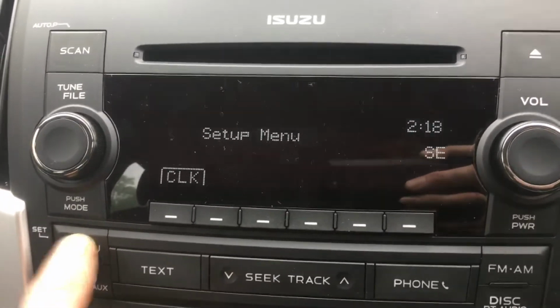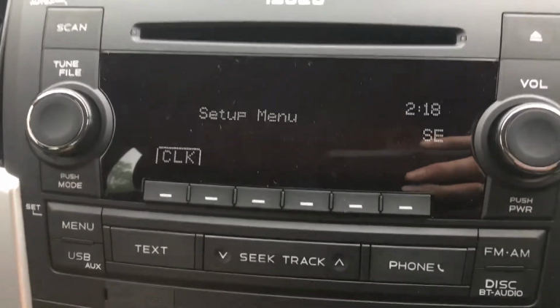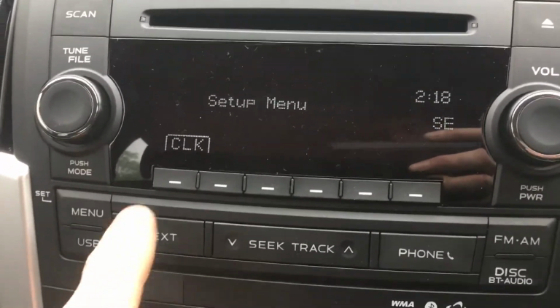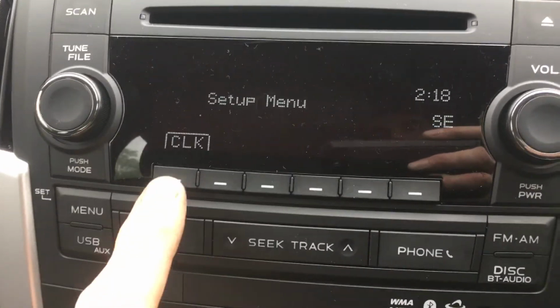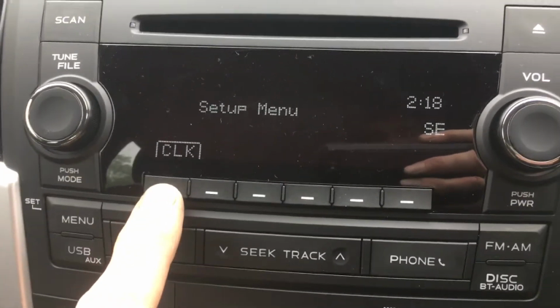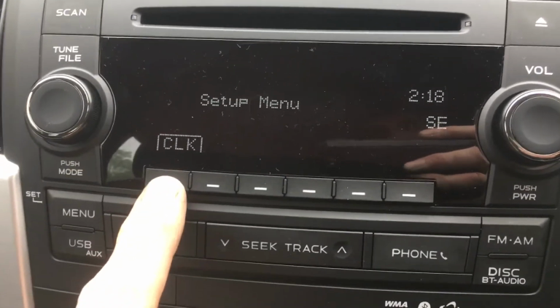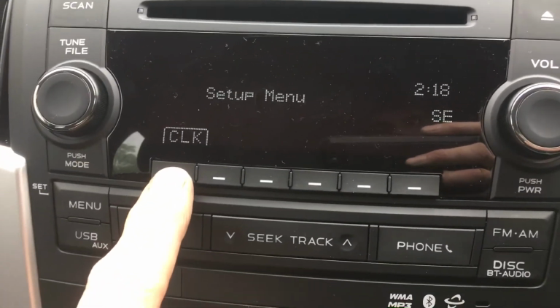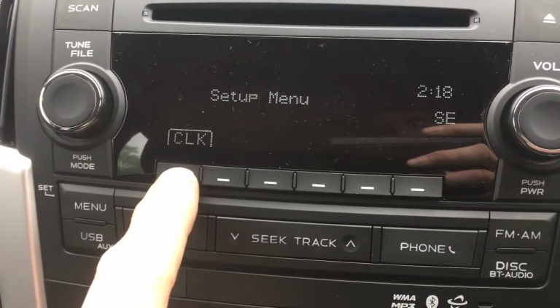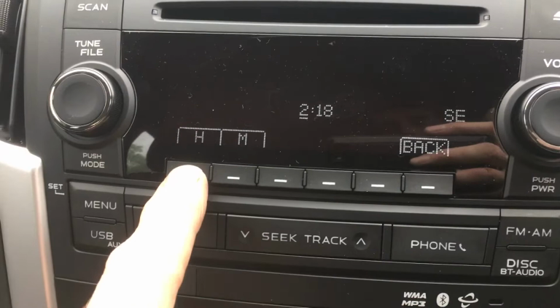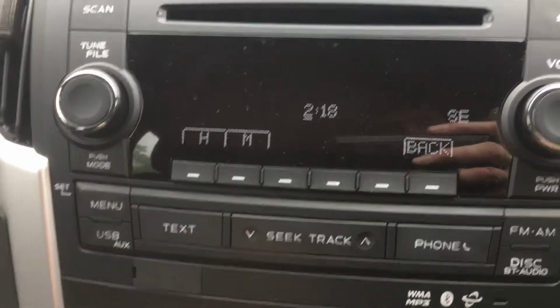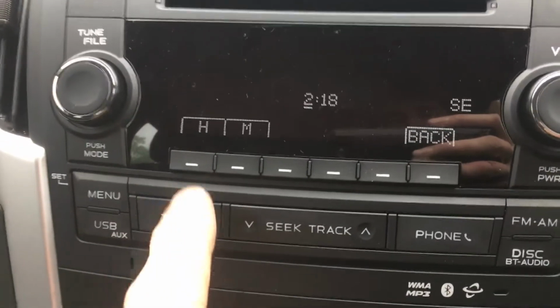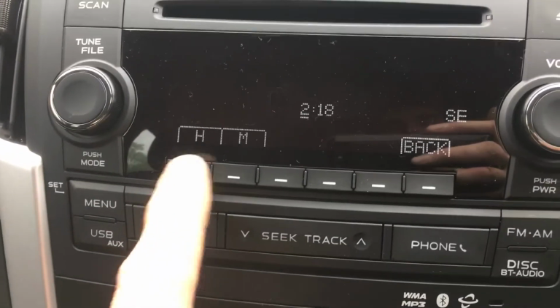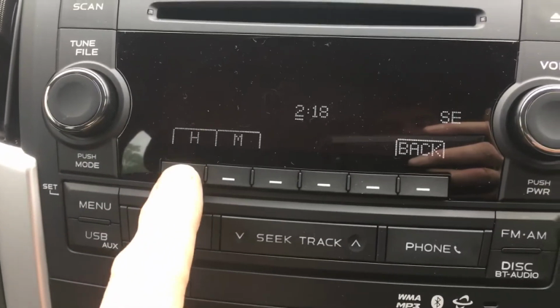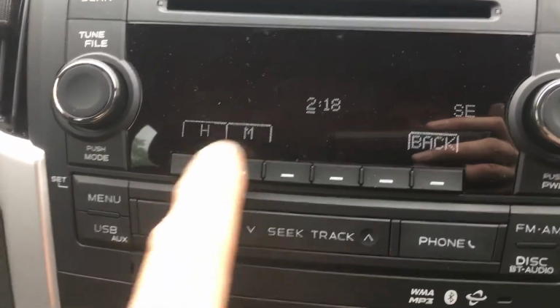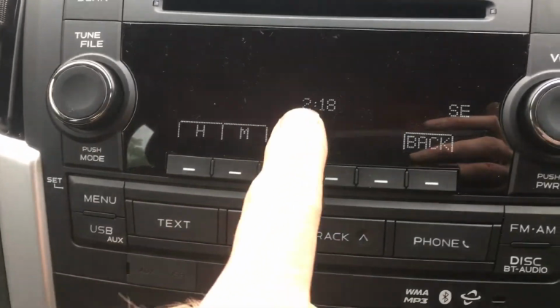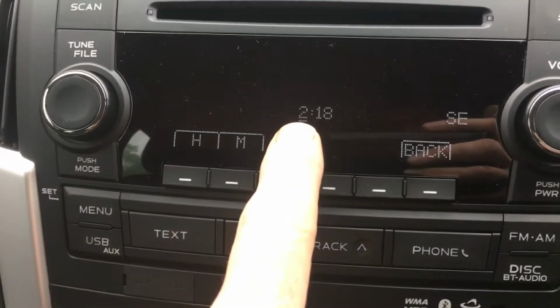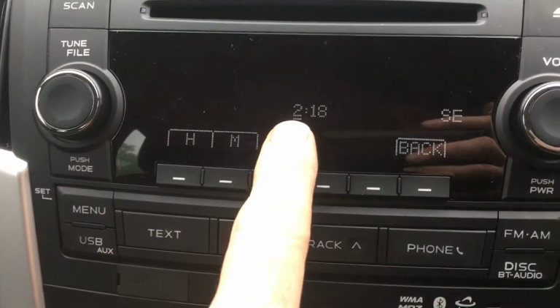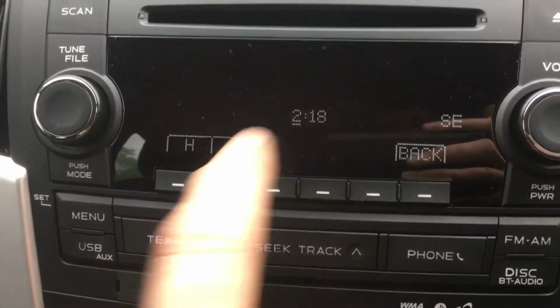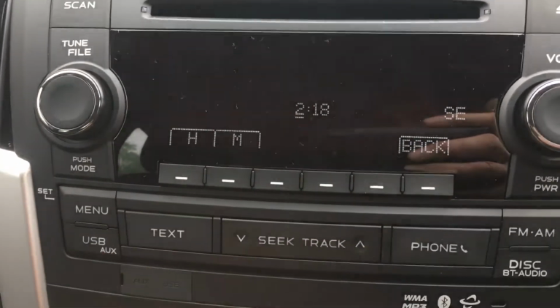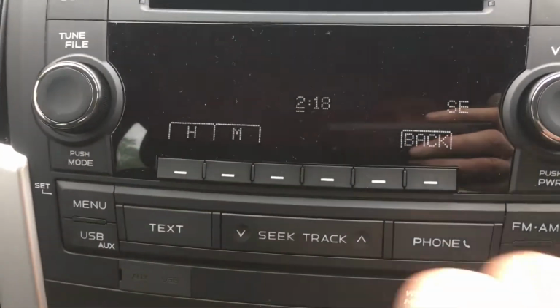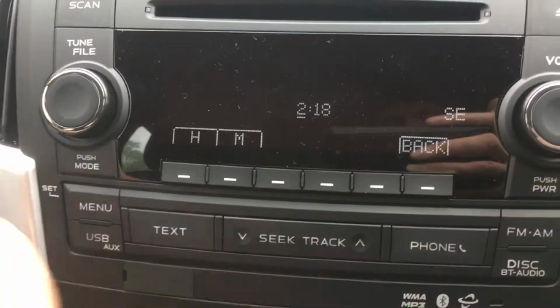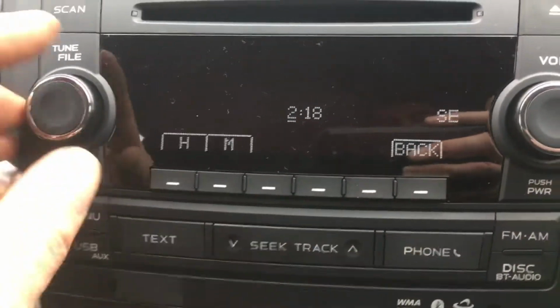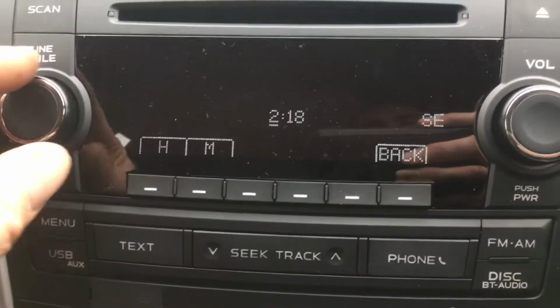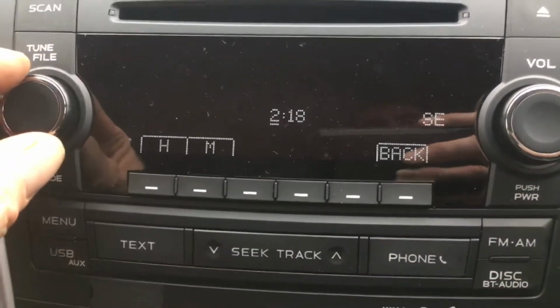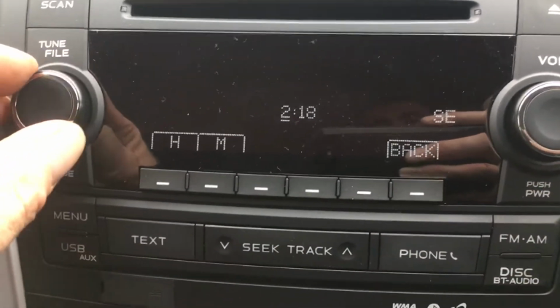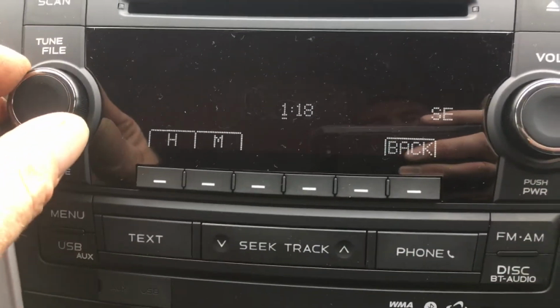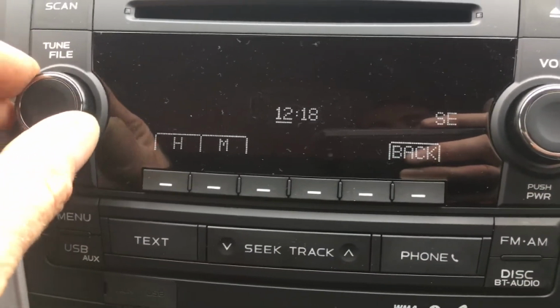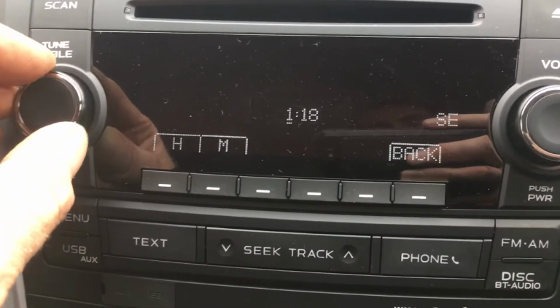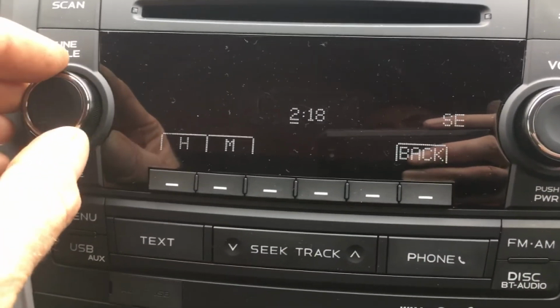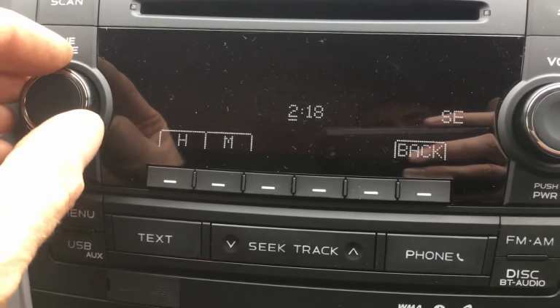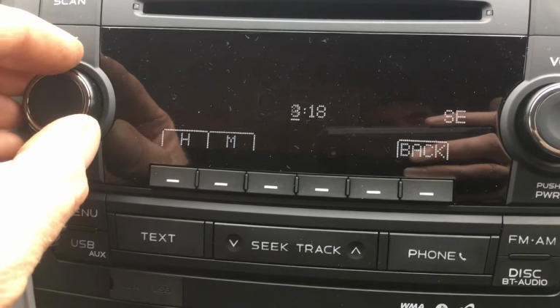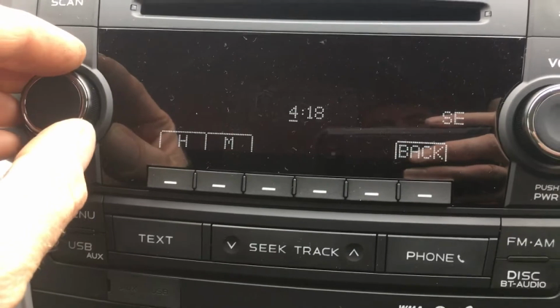That gives you one option: clock. Hours — you're already under hours. Using the left dial, turn it round.